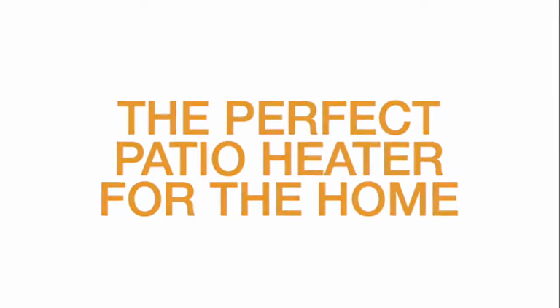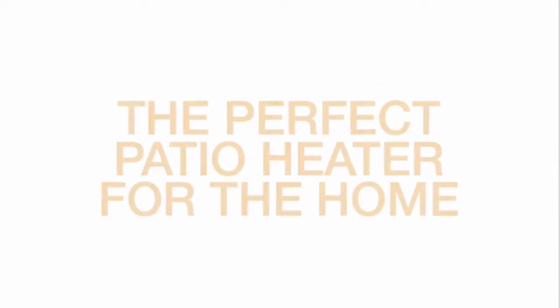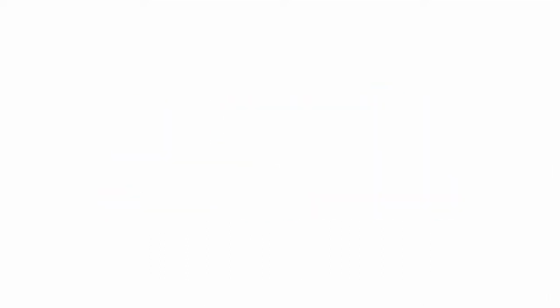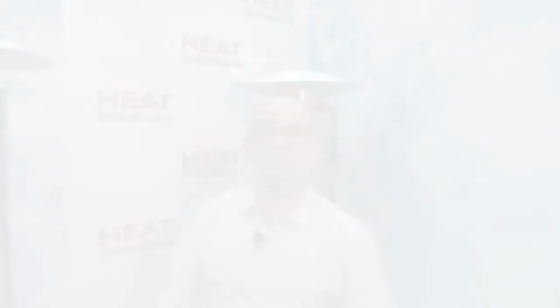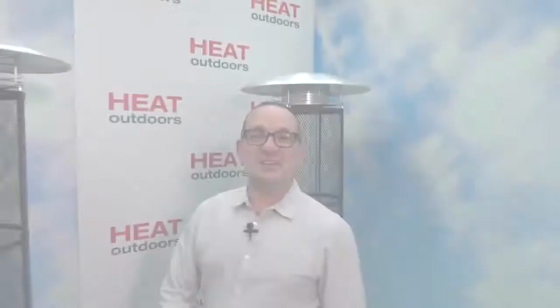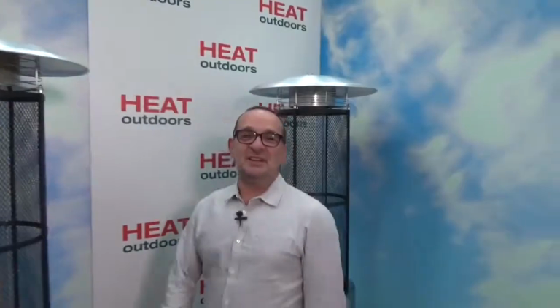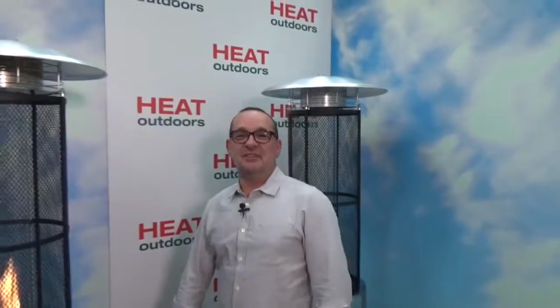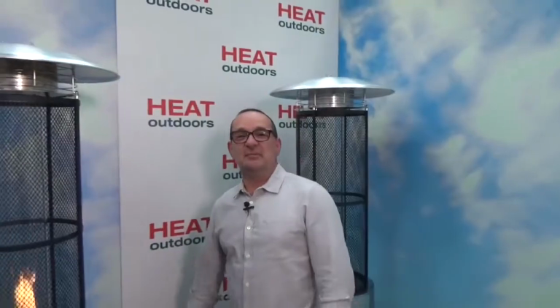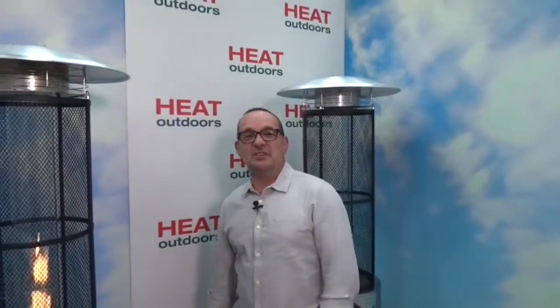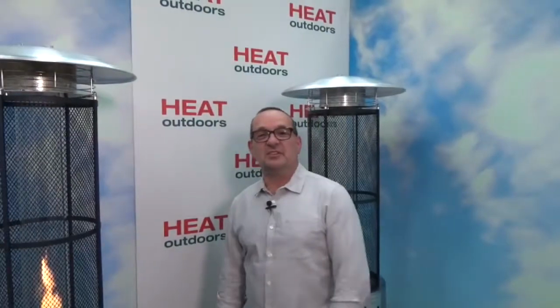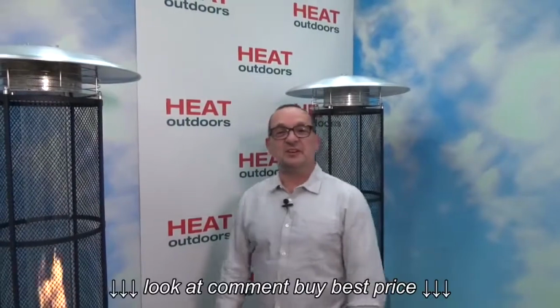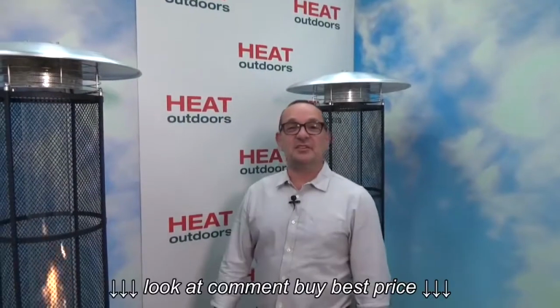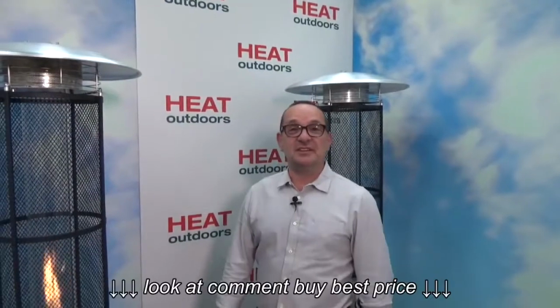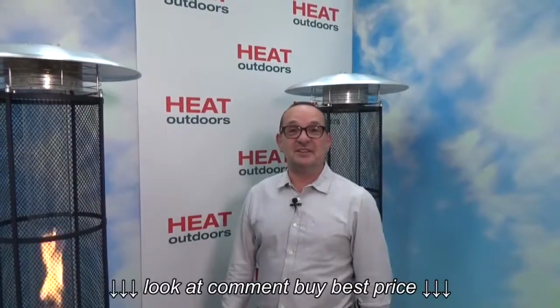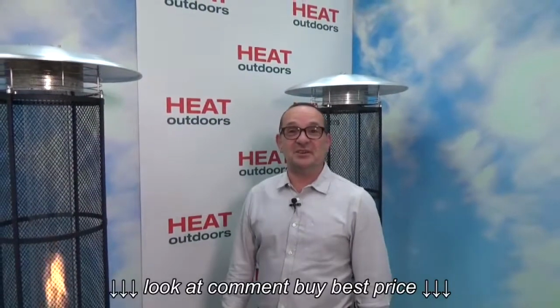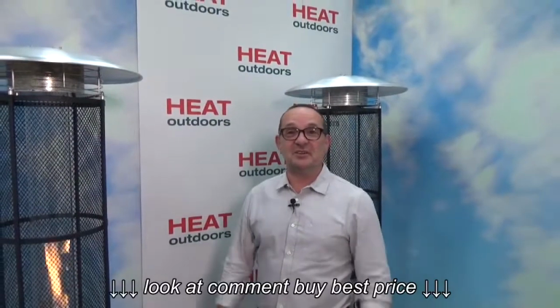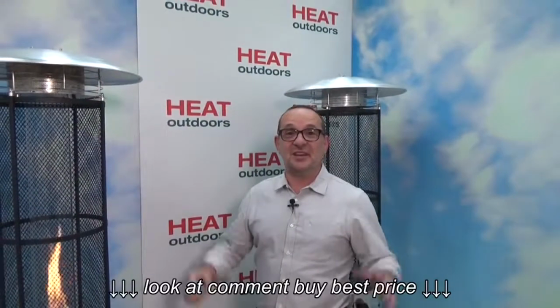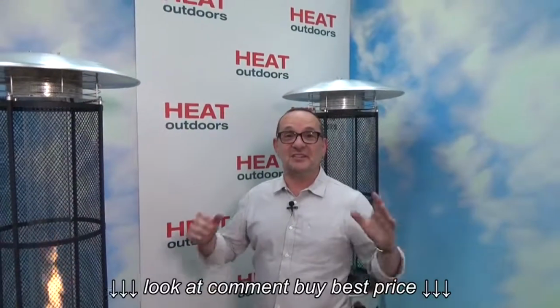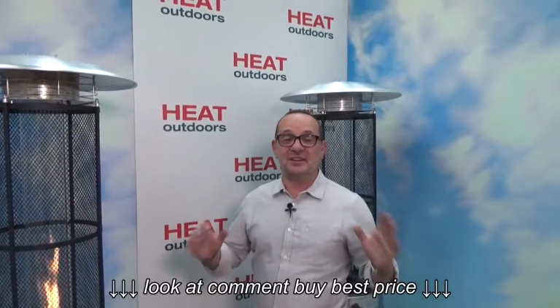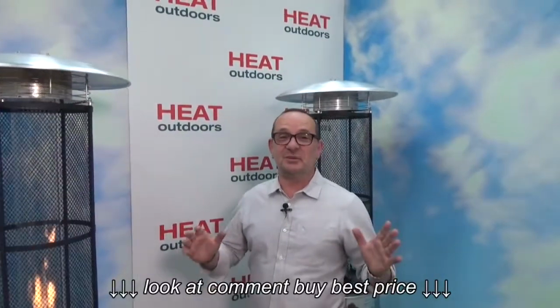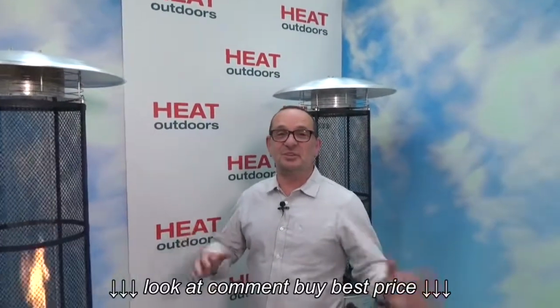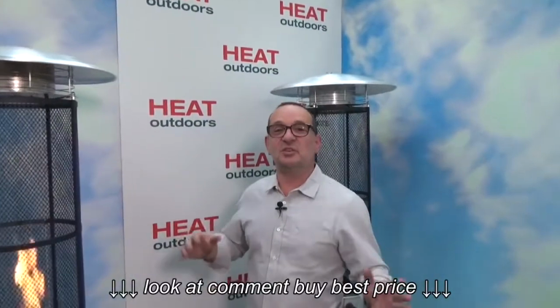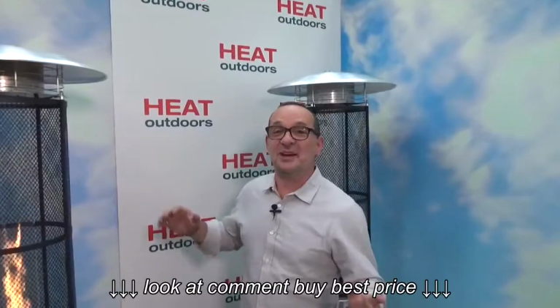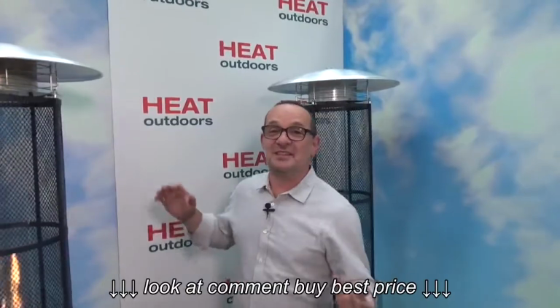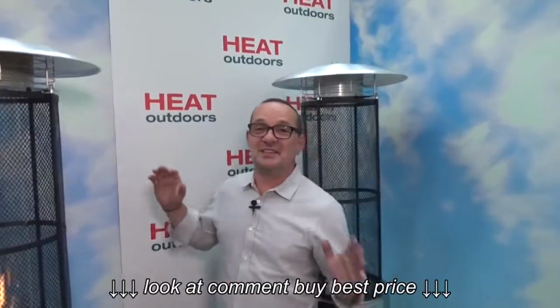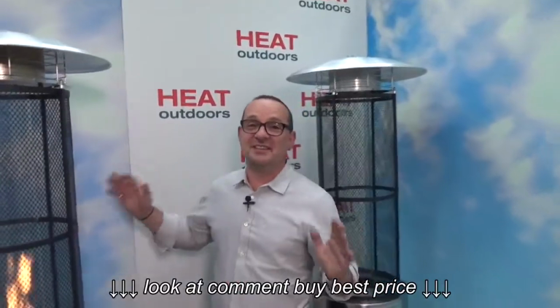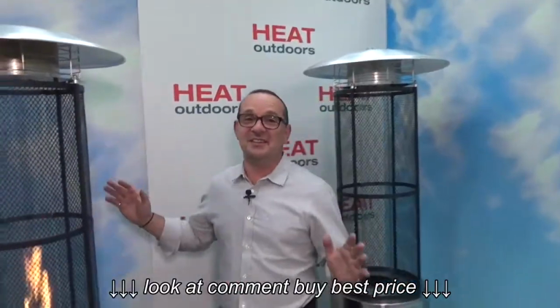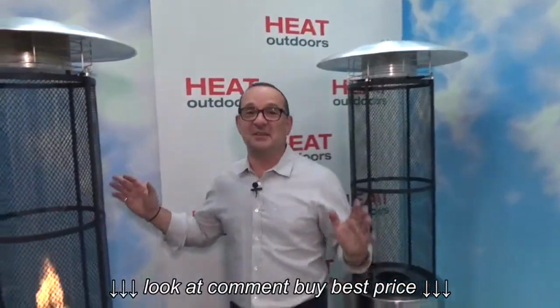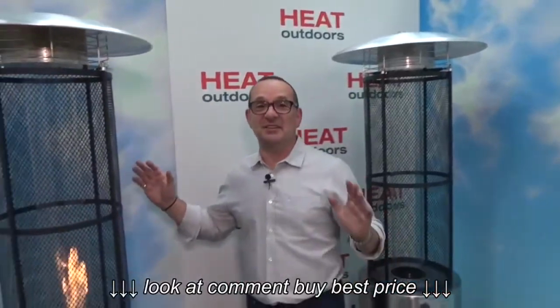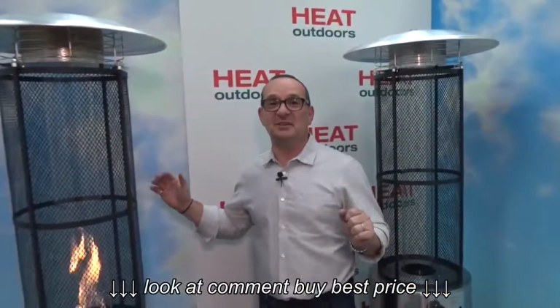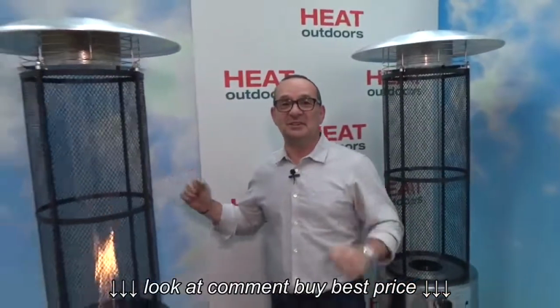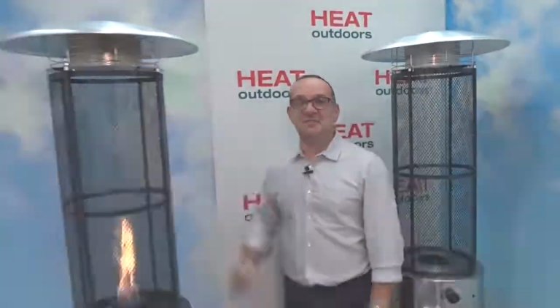Hi, I'm Stephen Levy, the Managing Director of Heat Outdoors, and today I want to talk to you about the Santini patio heaters.